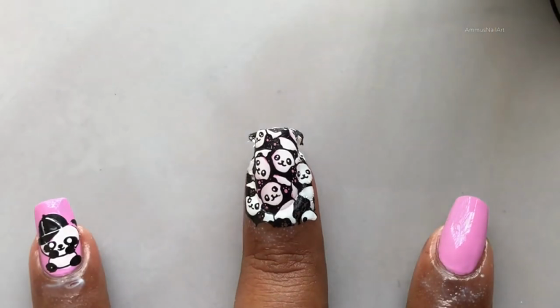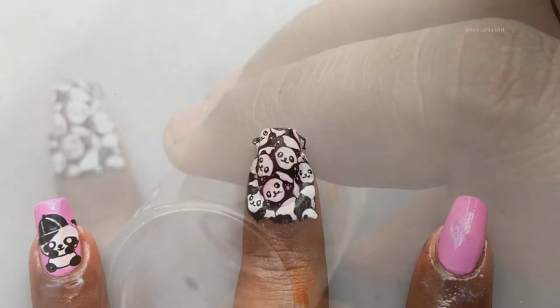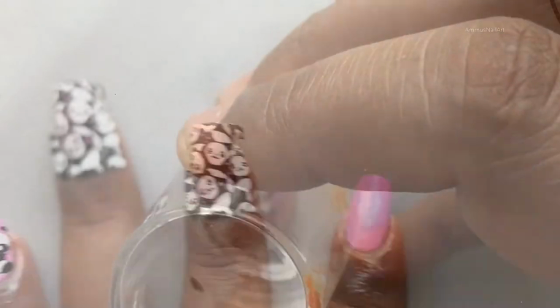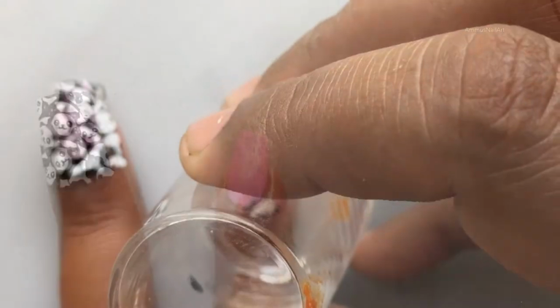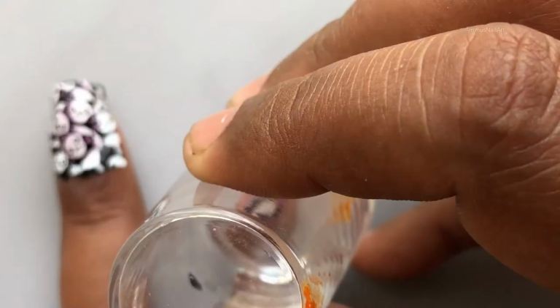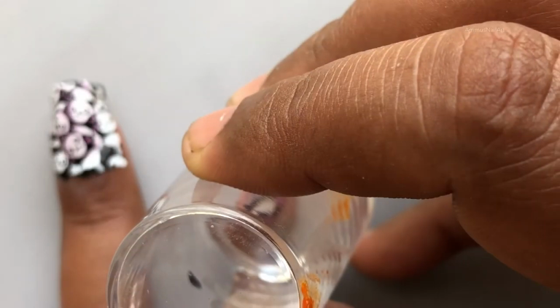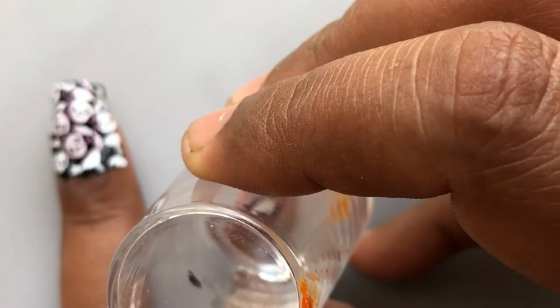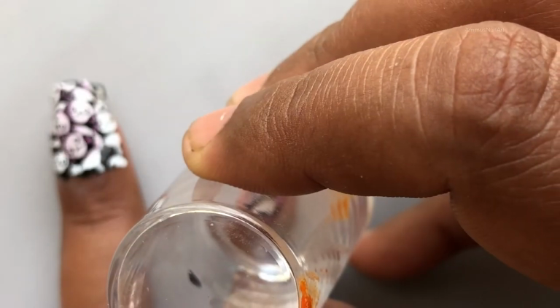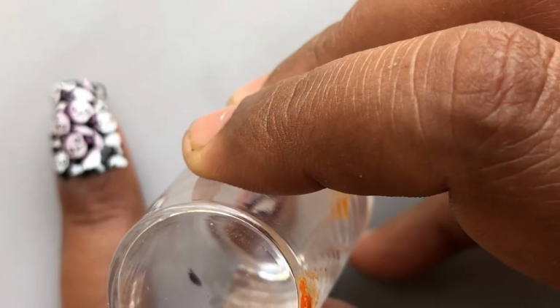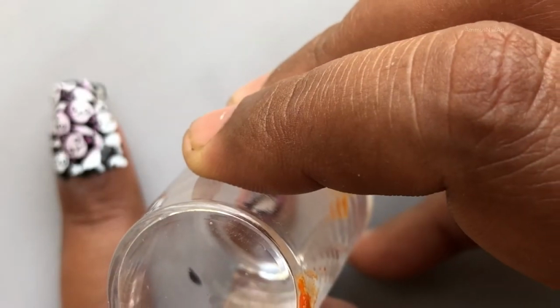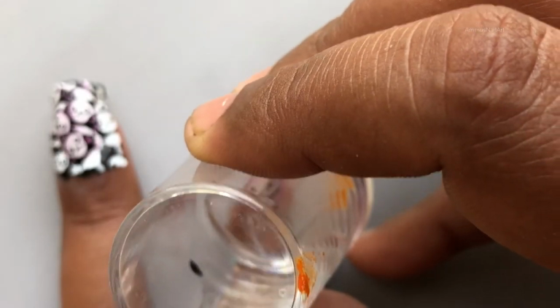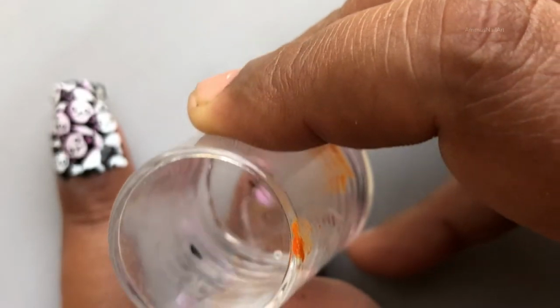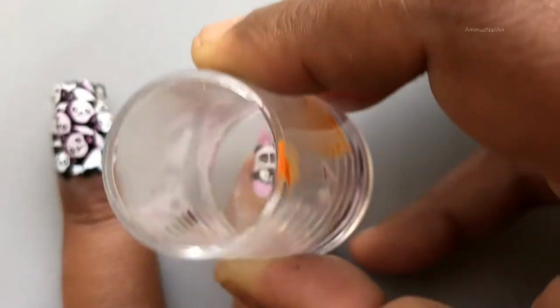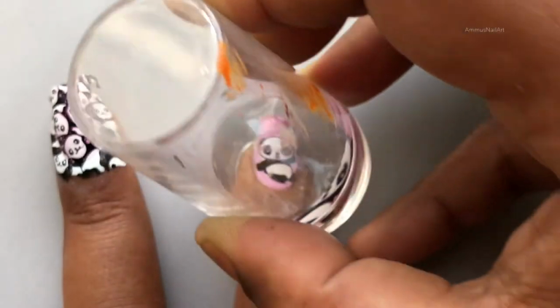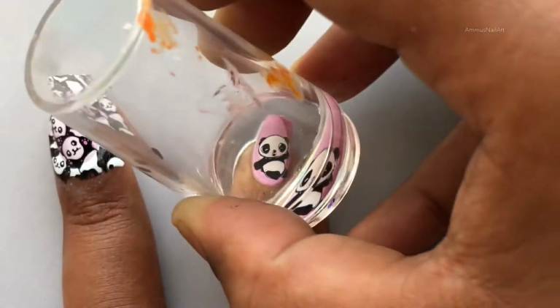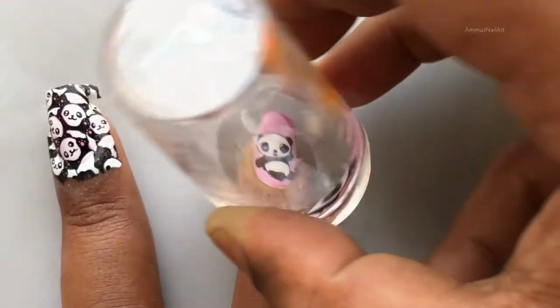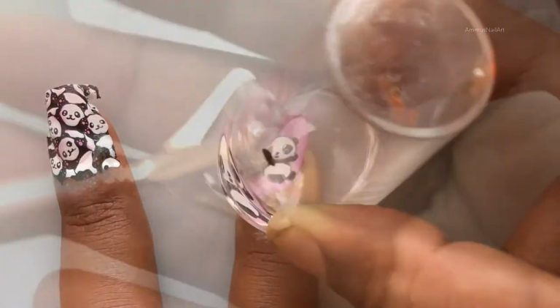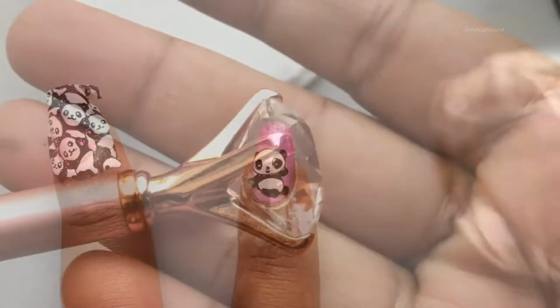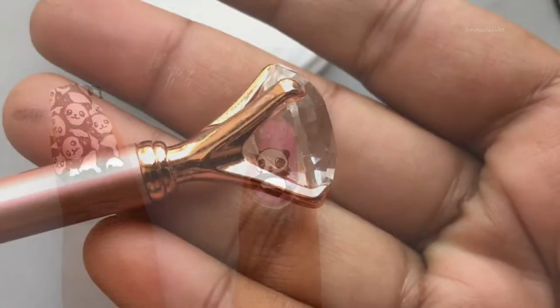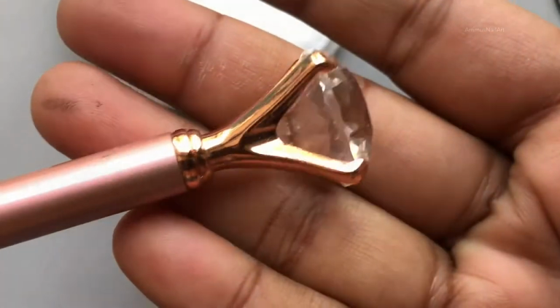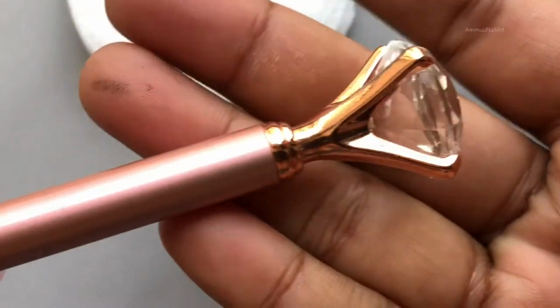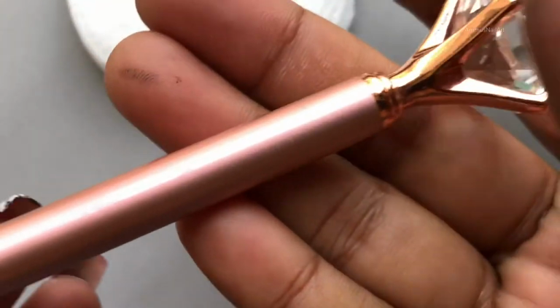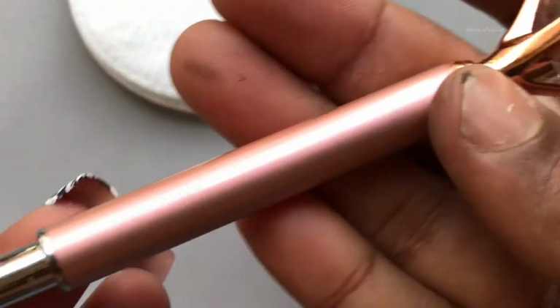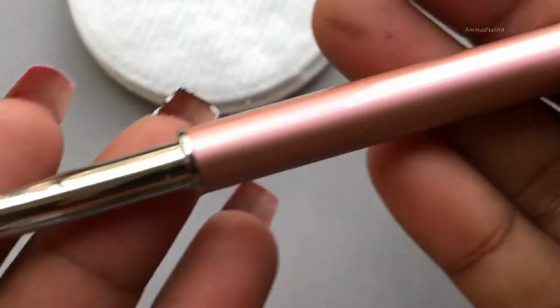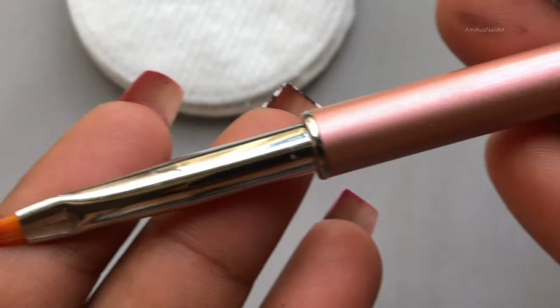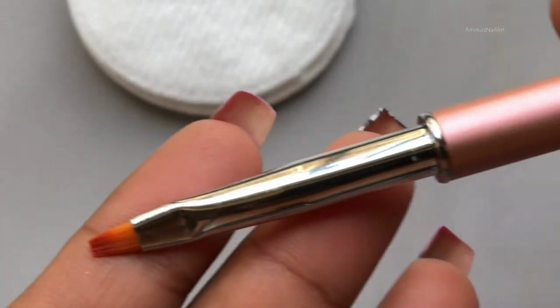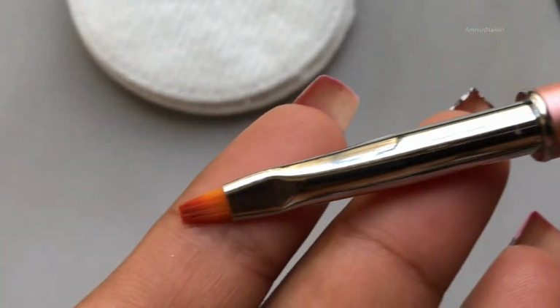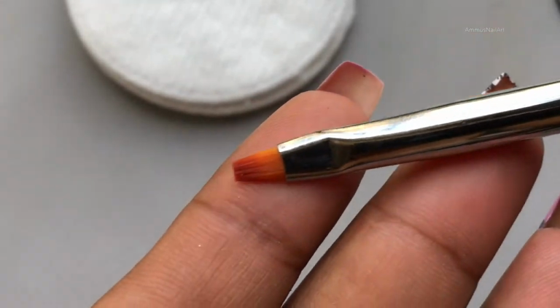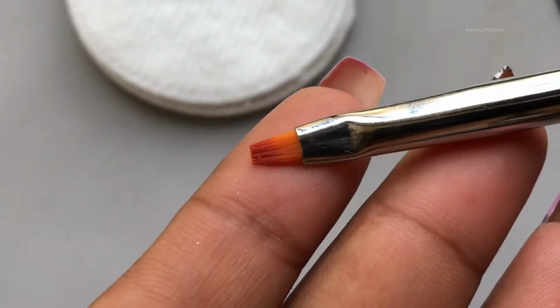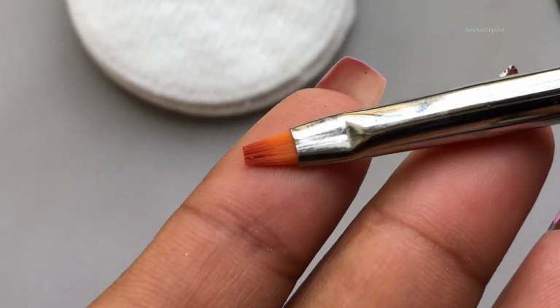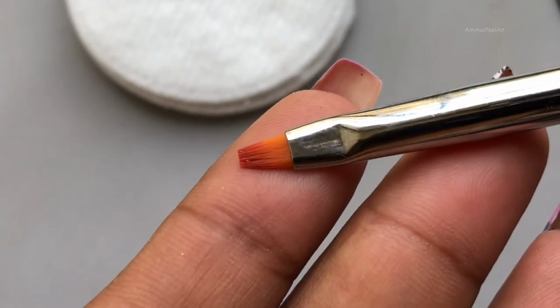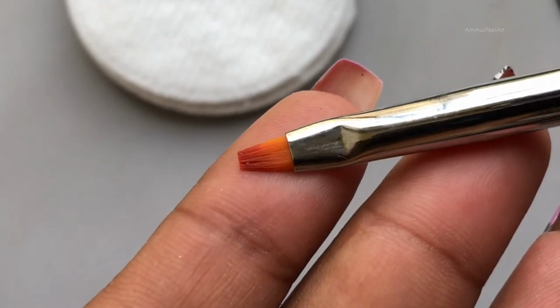Once the images are transferred to the nails, I am going to use a brush and acetone to clean up my cuticles.